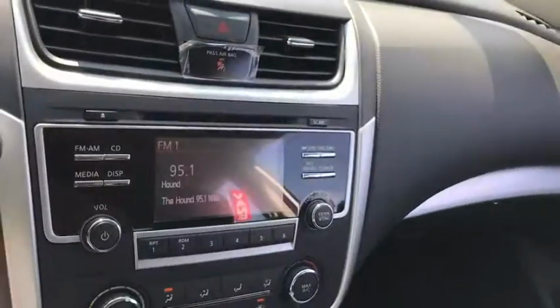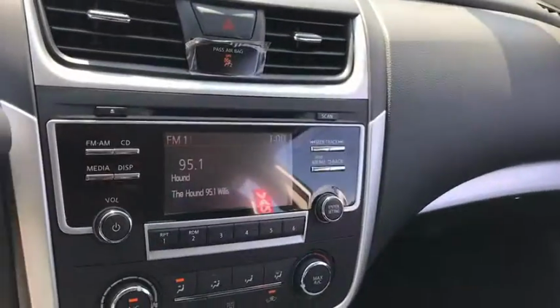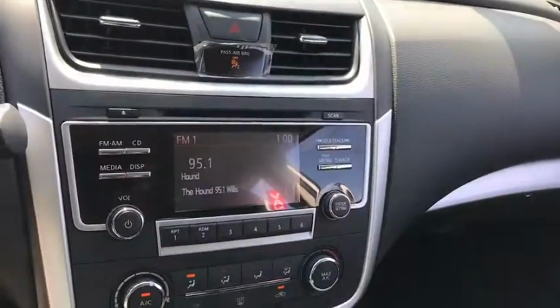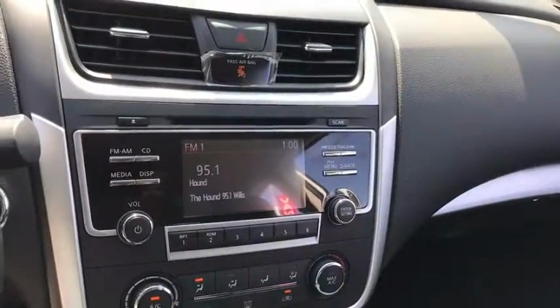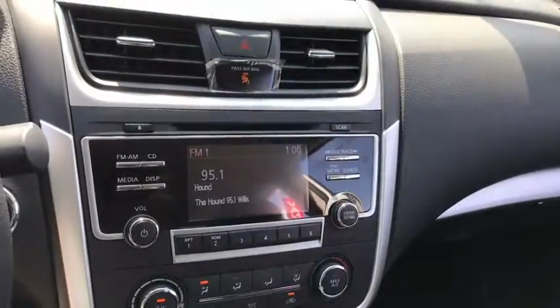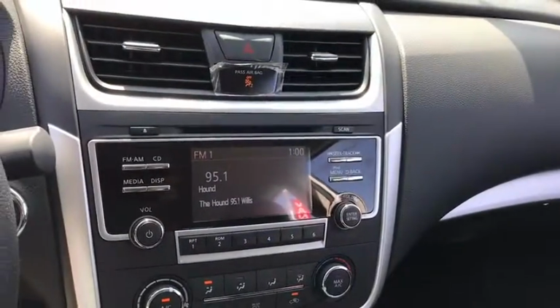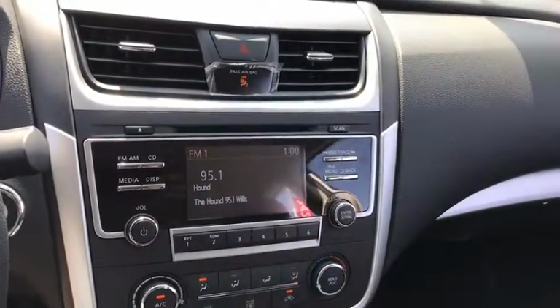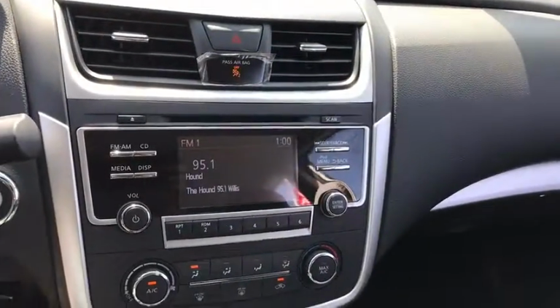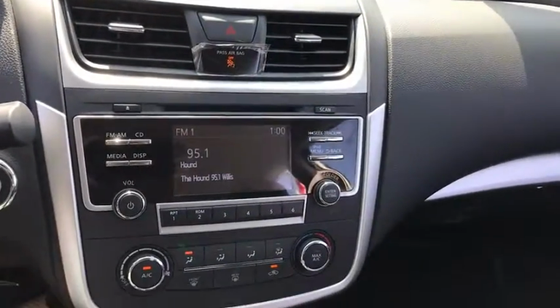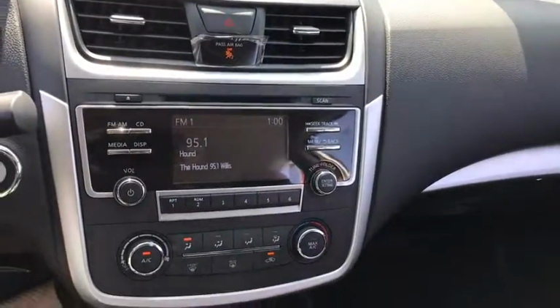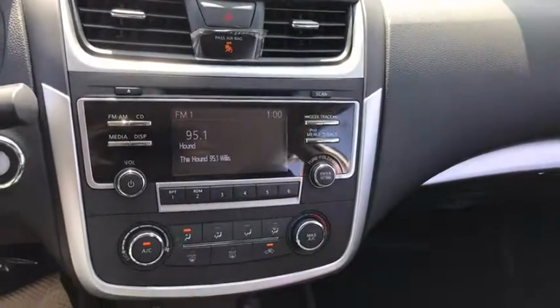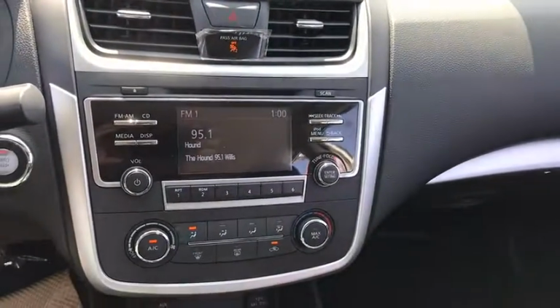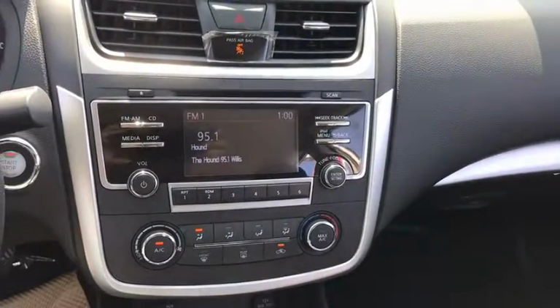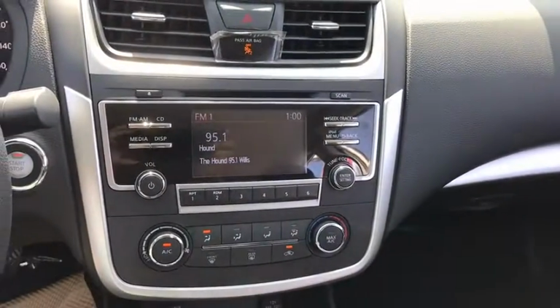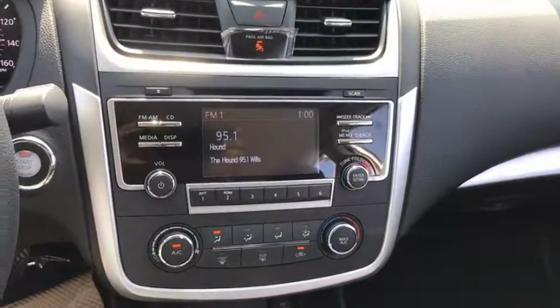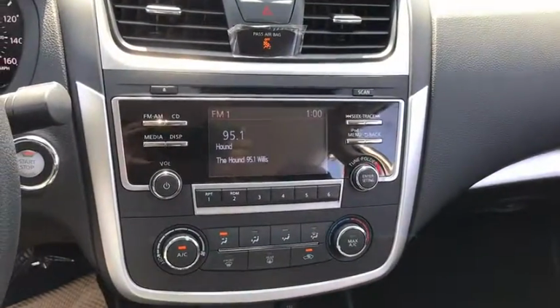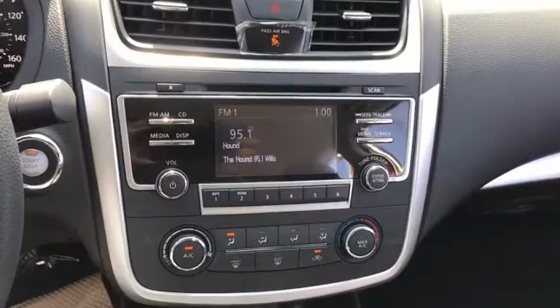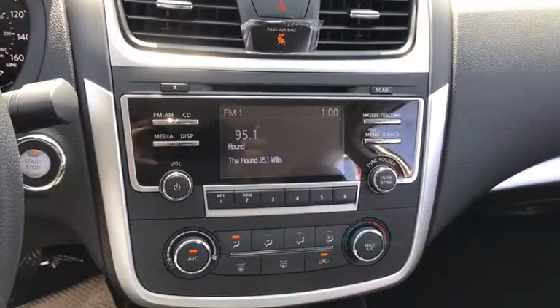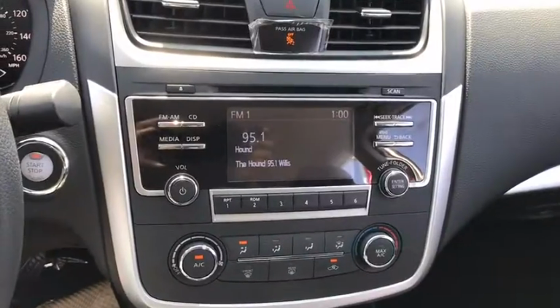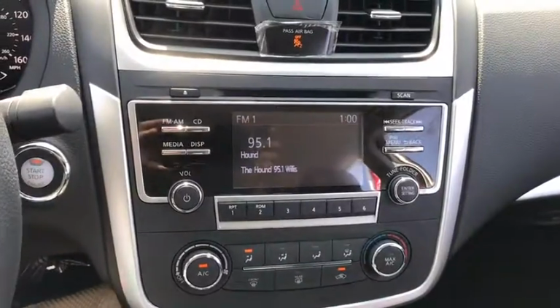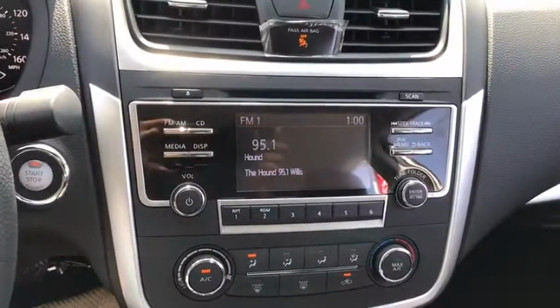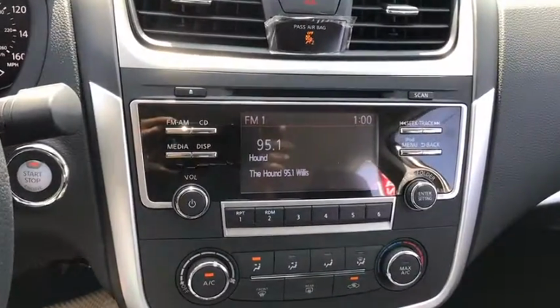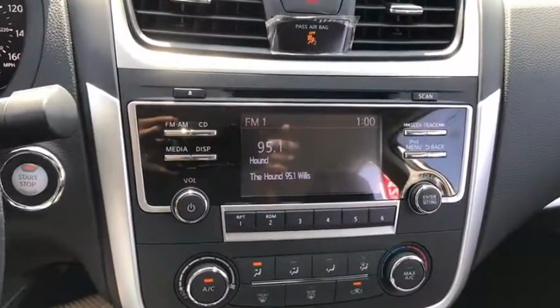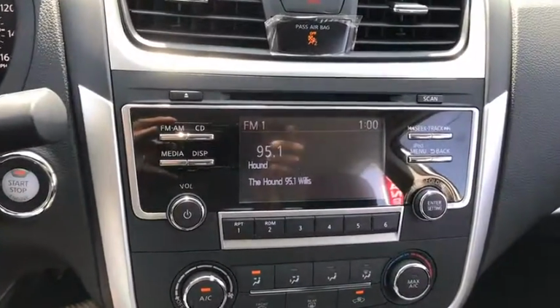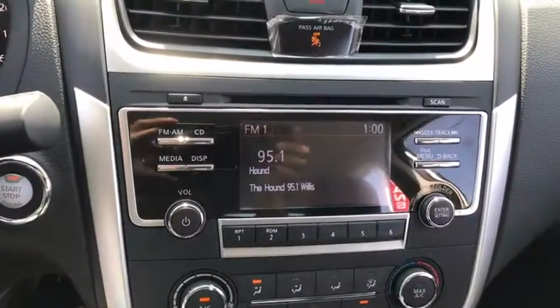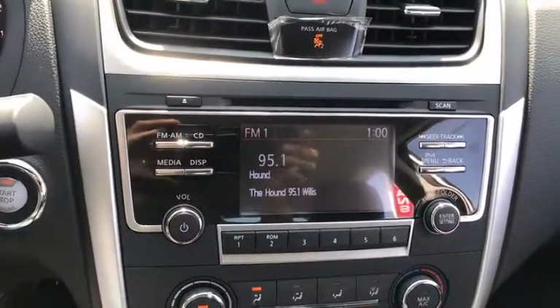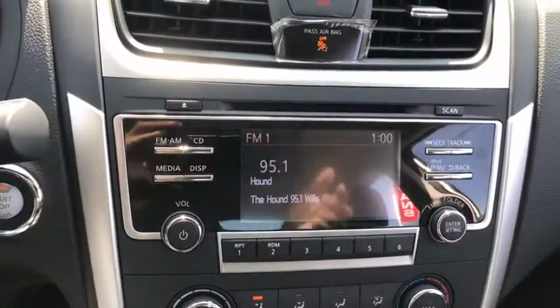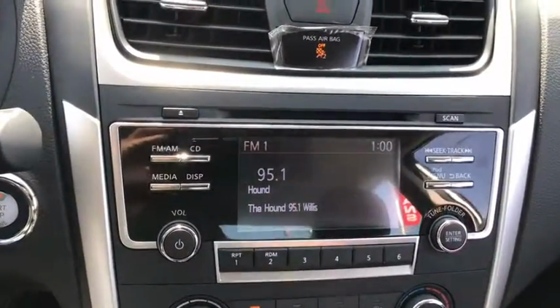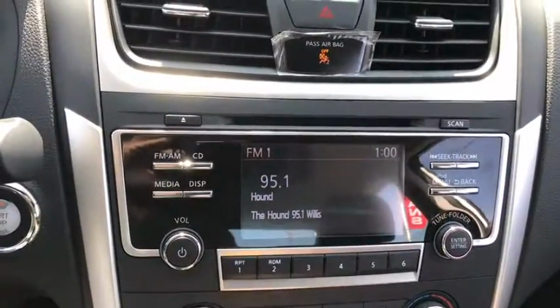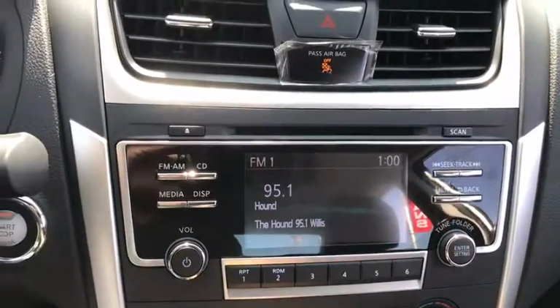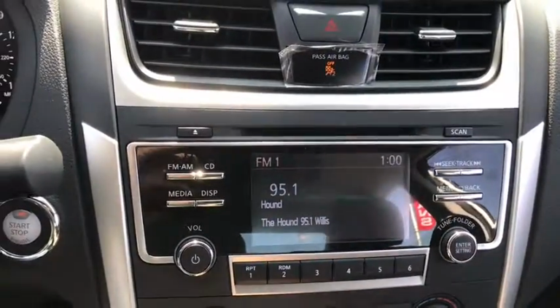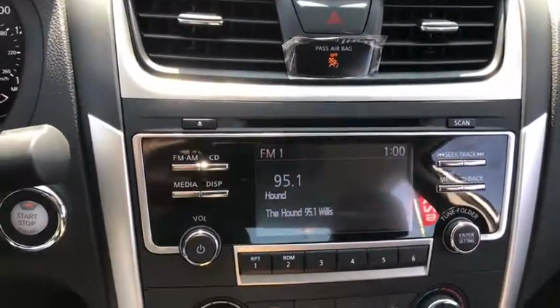MP3 player. Searching for a dependable vehicle that looks great too? You found it, so stop in today.